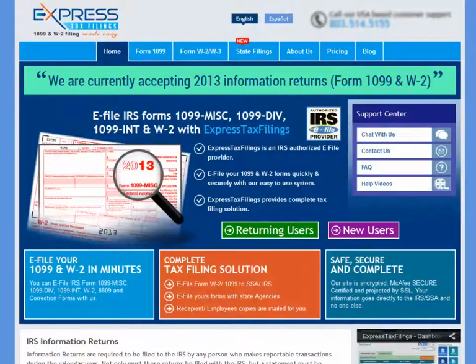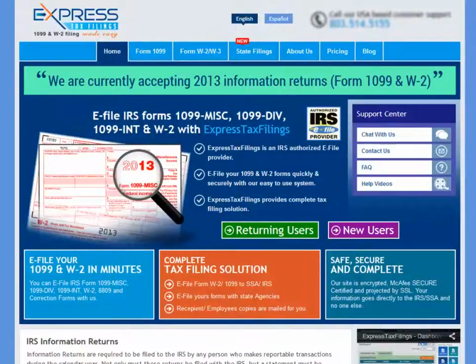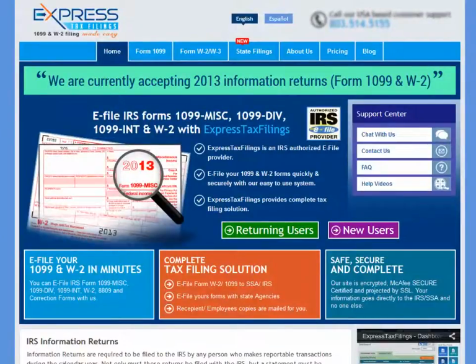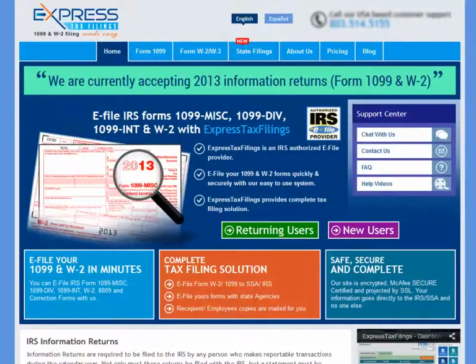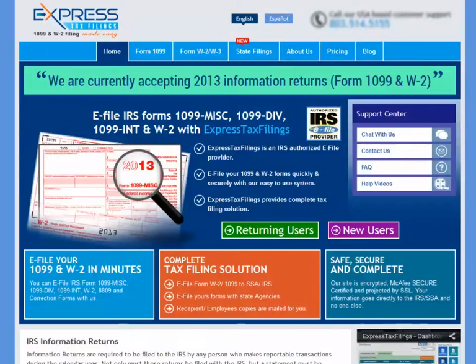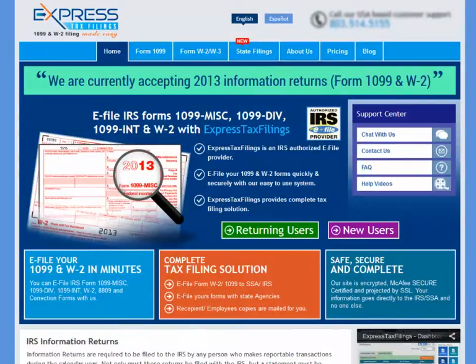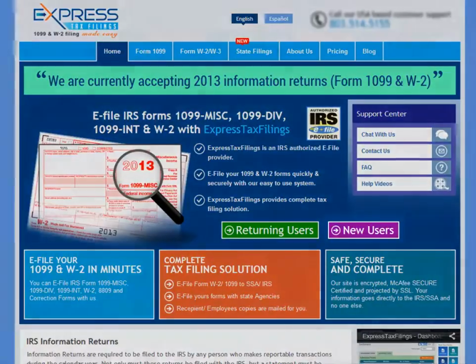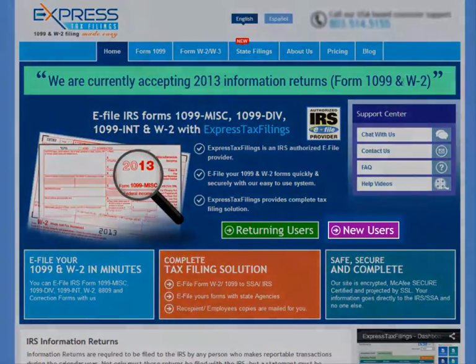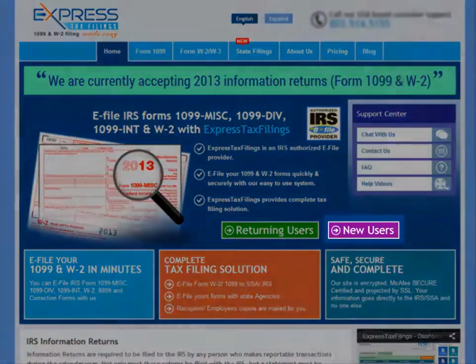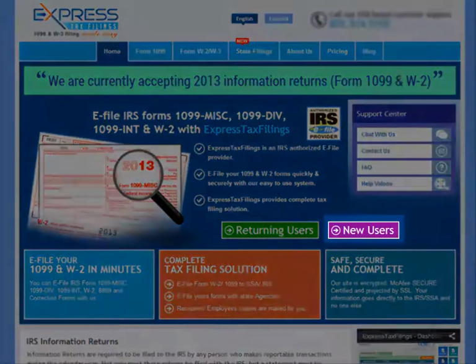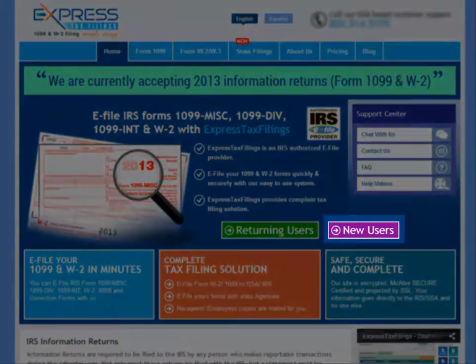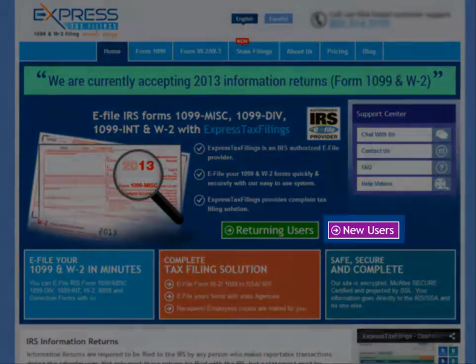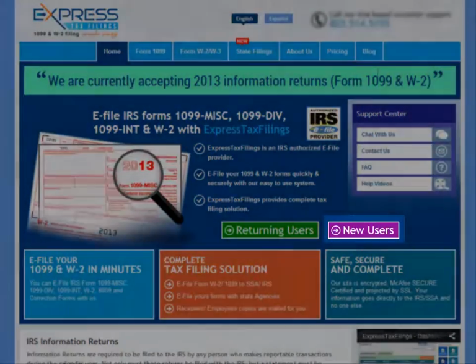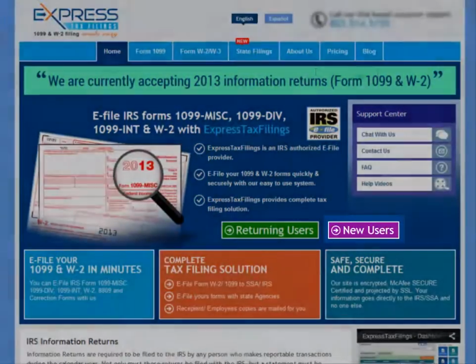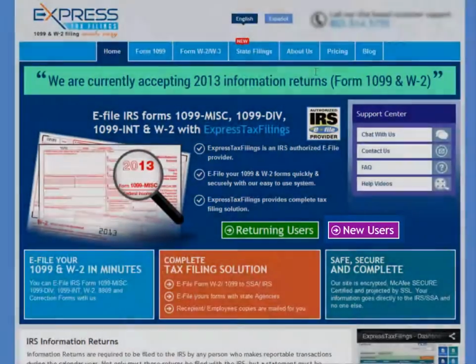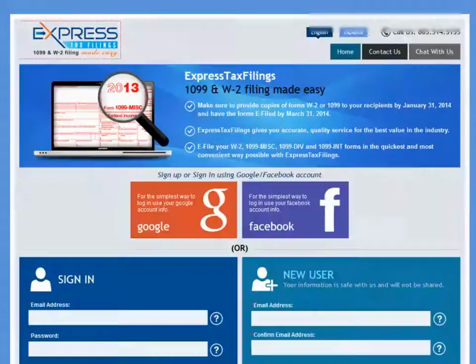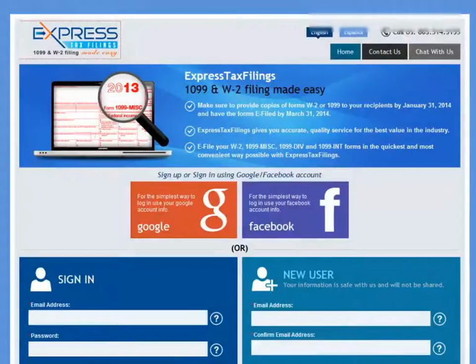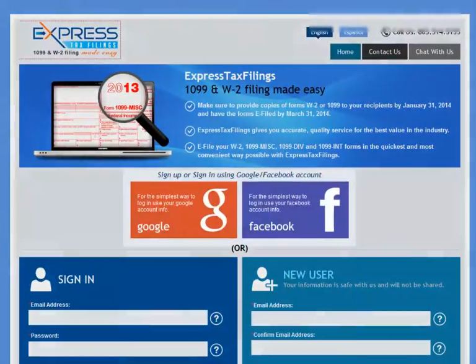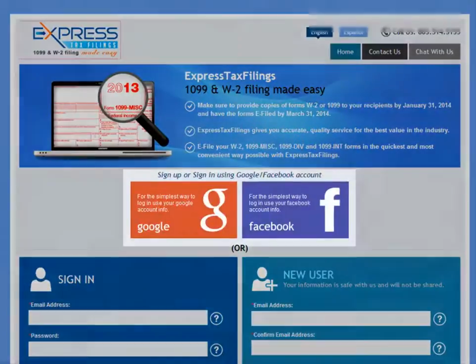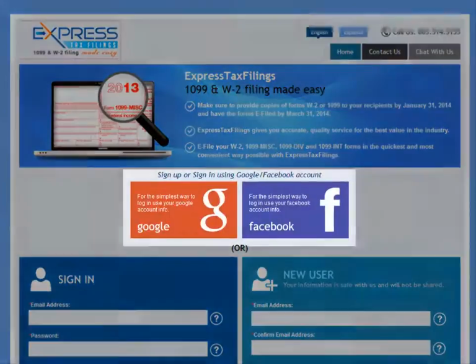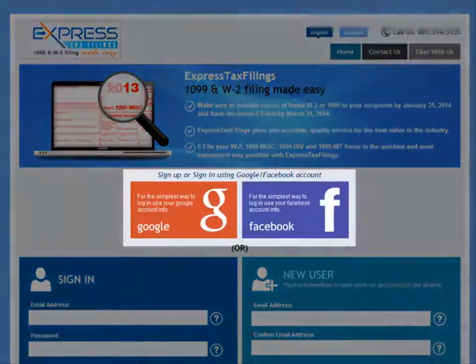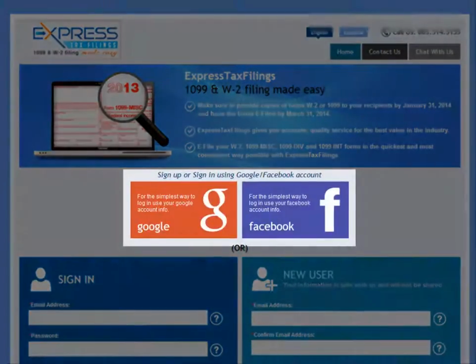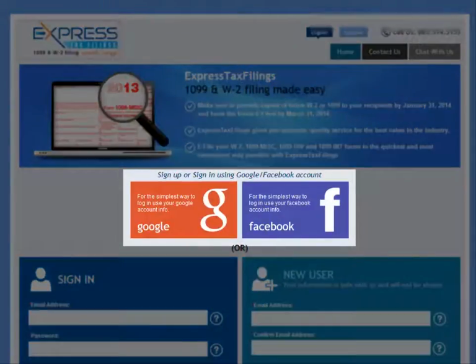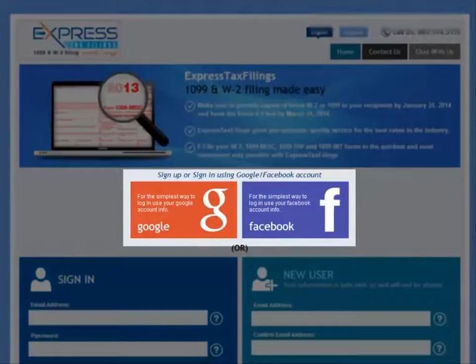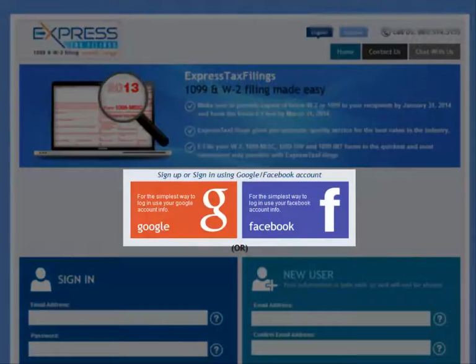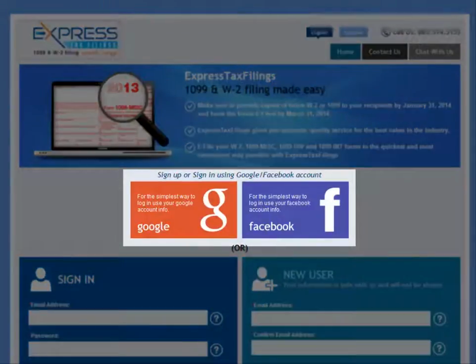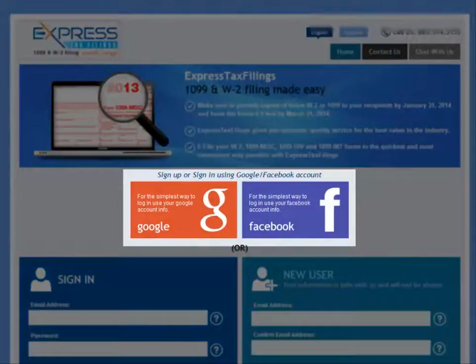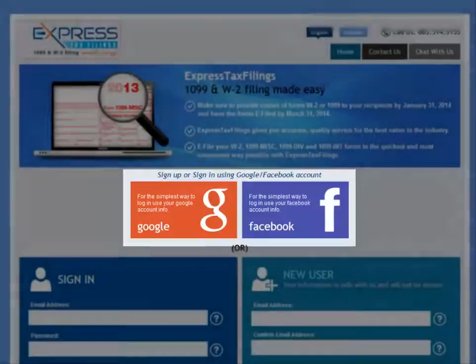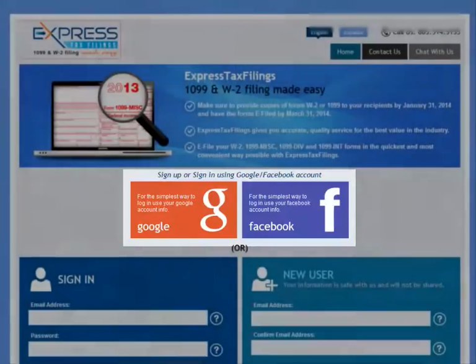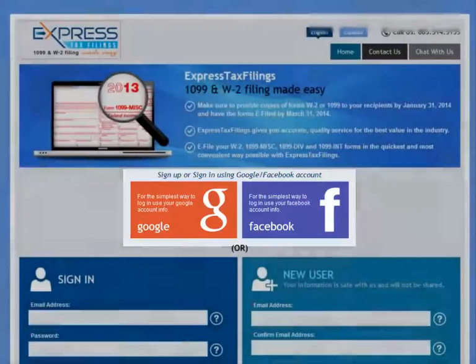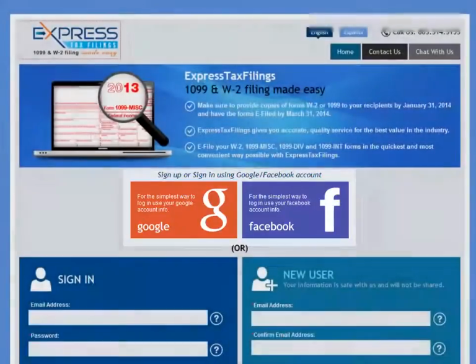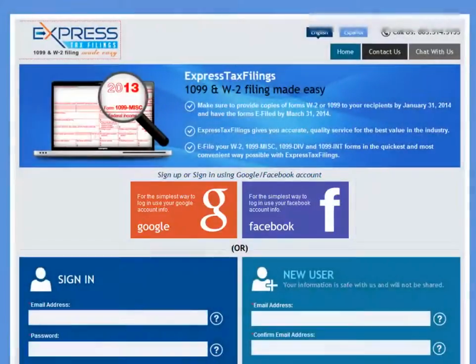To get started, you can click on New Users. To really save time, you can log in with your Google or Facebook account.